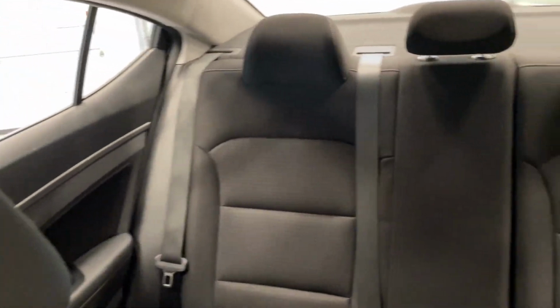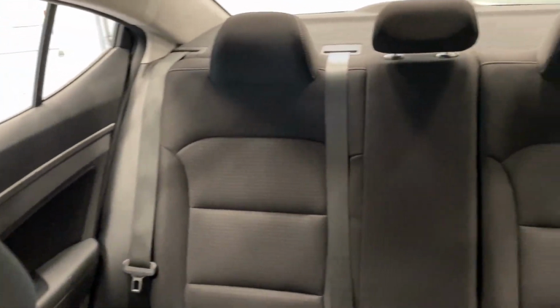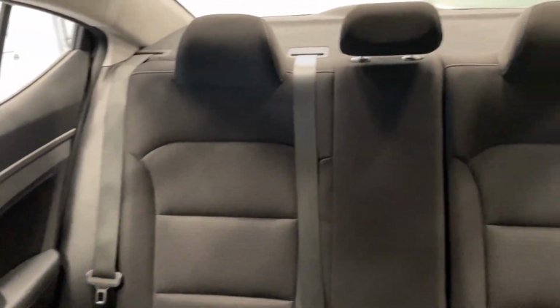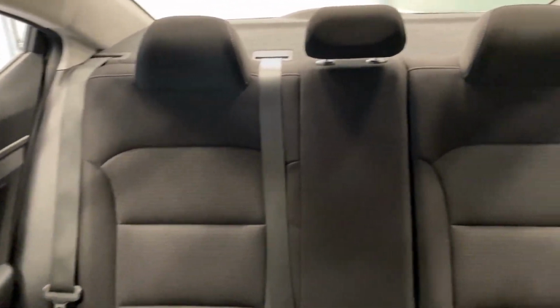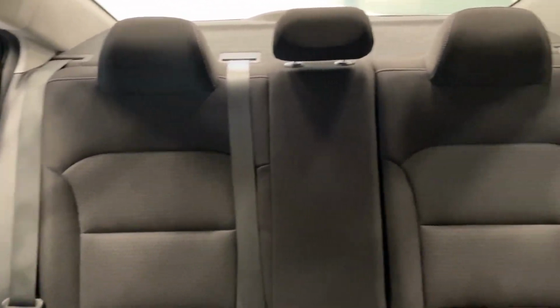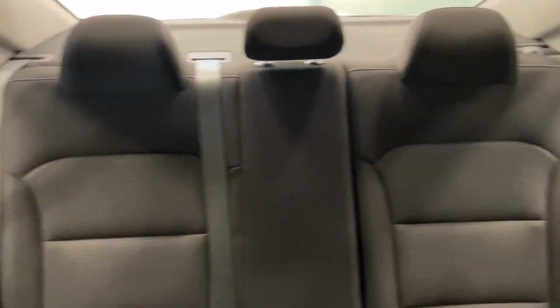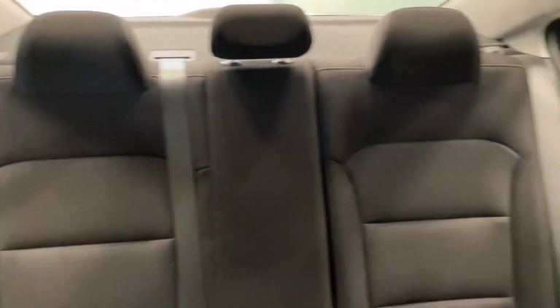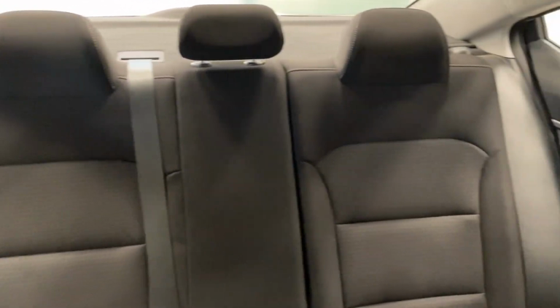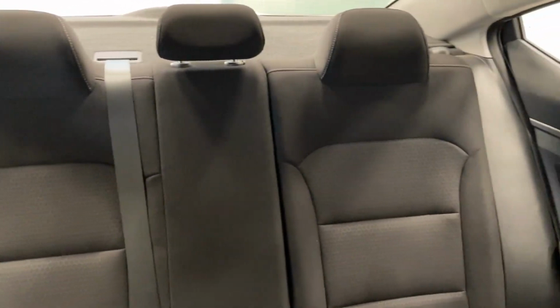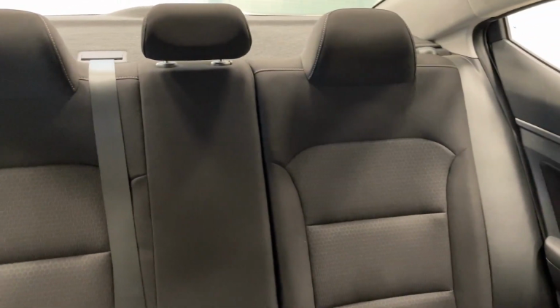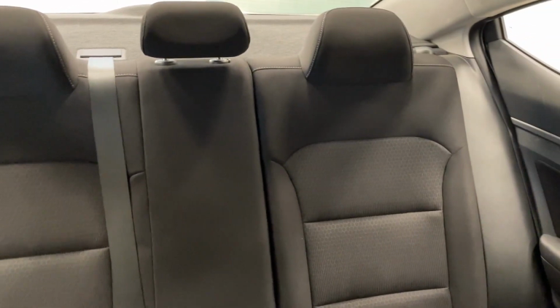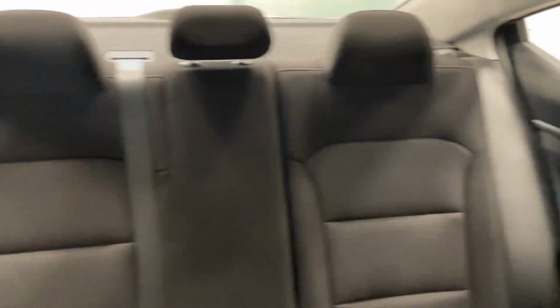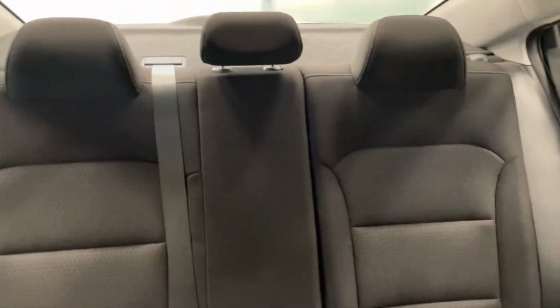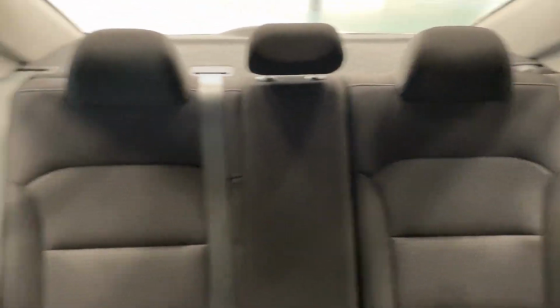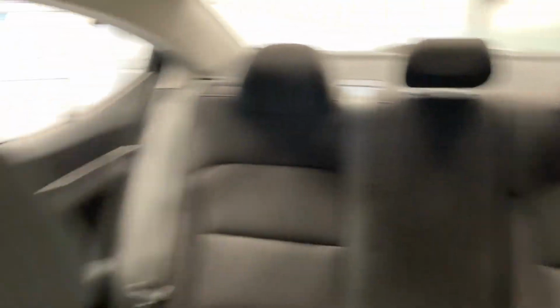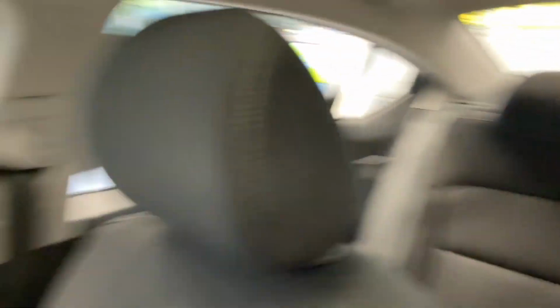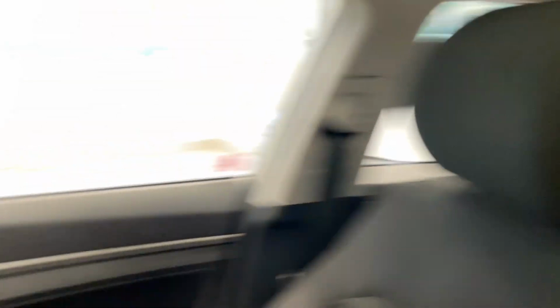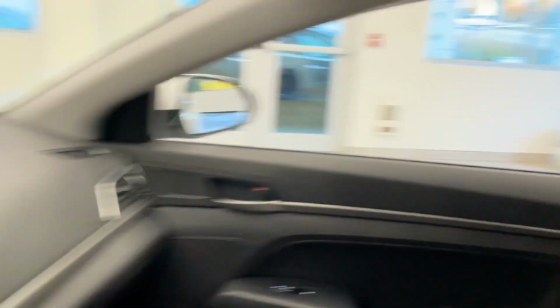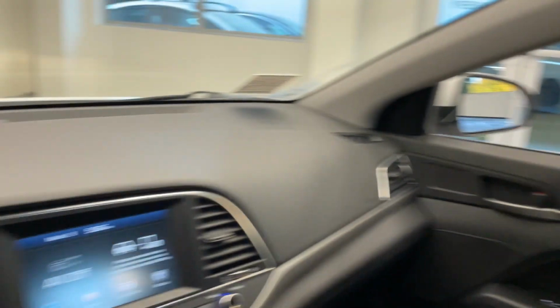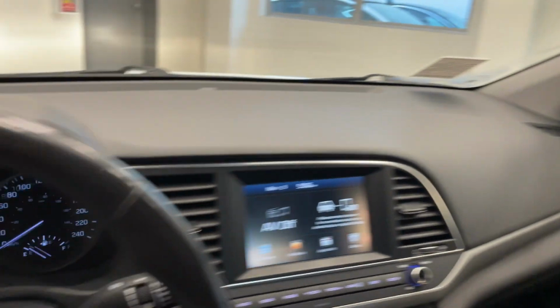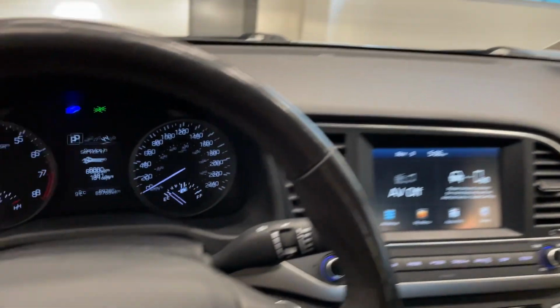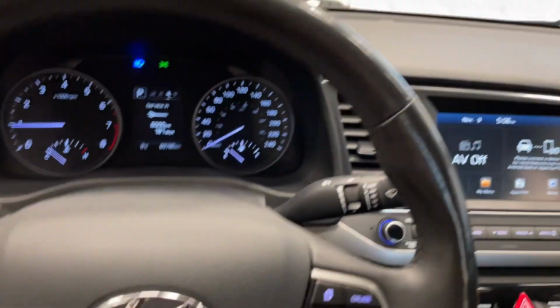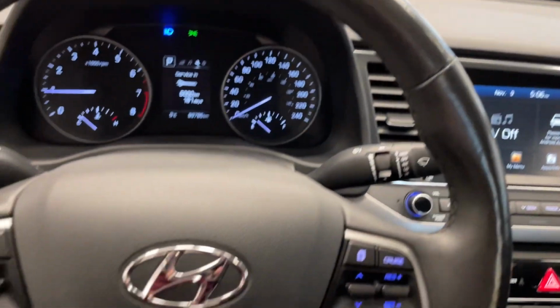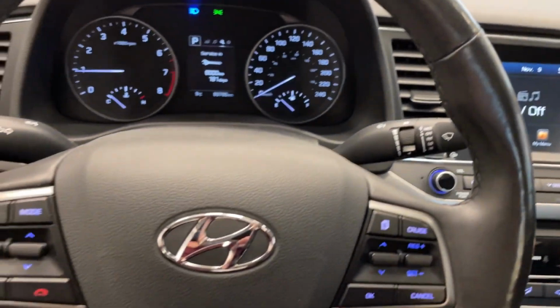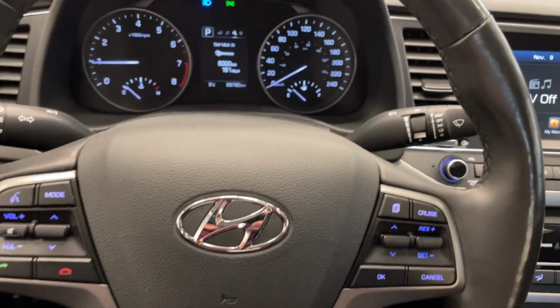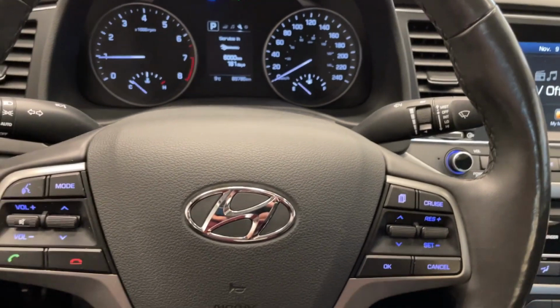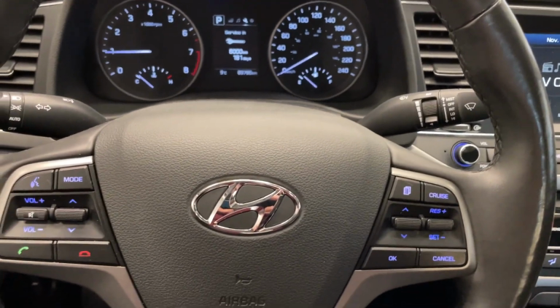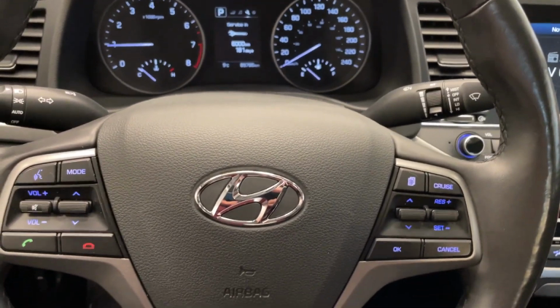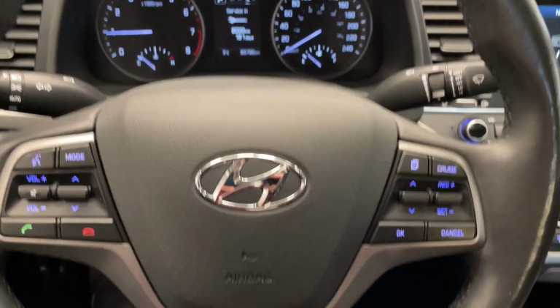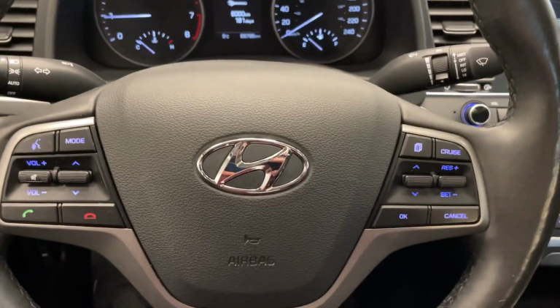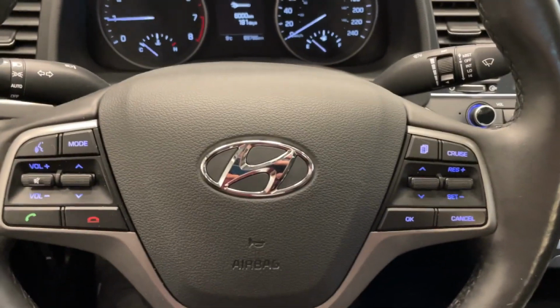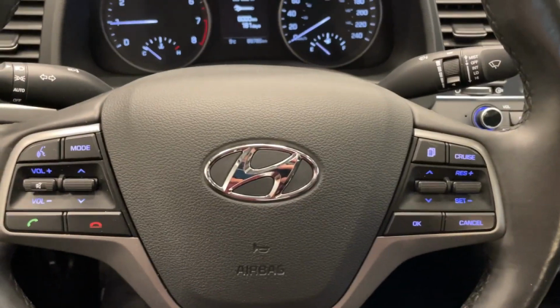The rear seats are very spacious. Come down and take a look at this vehicle today at Destination Honda Burnaby.